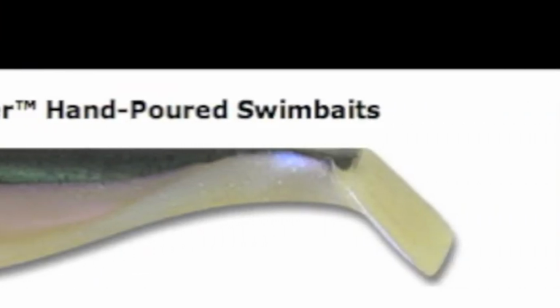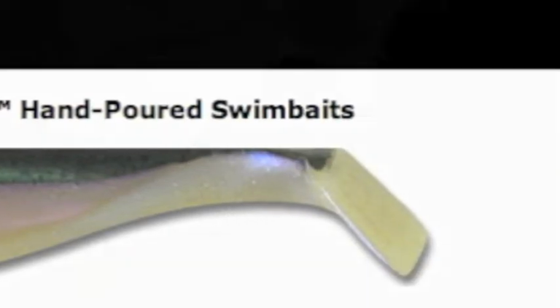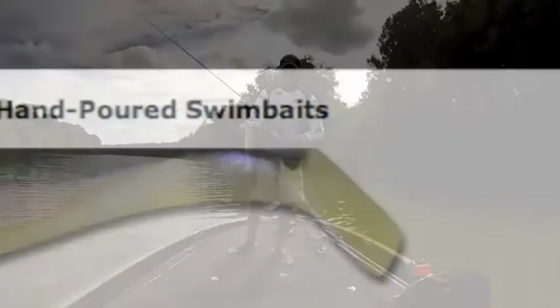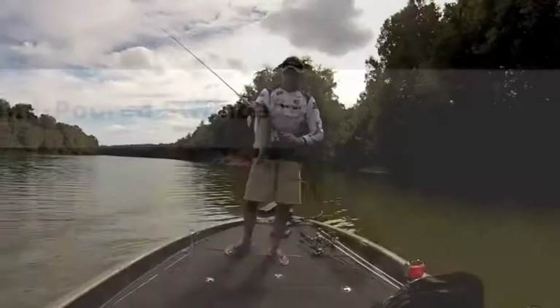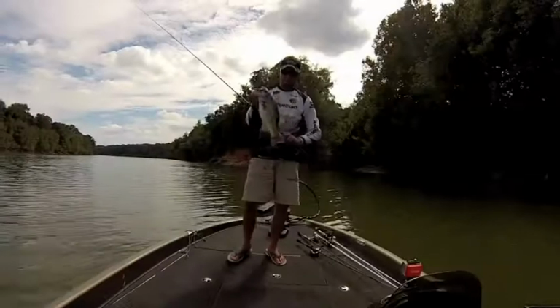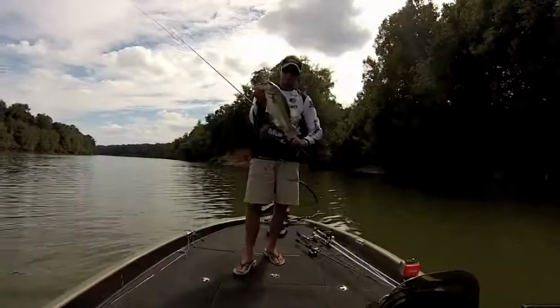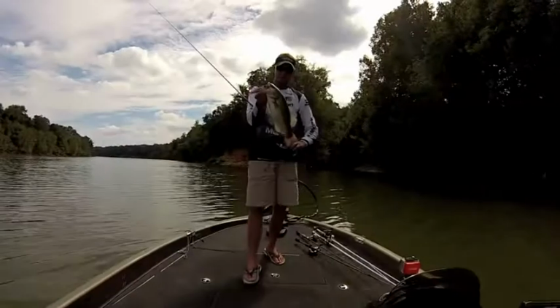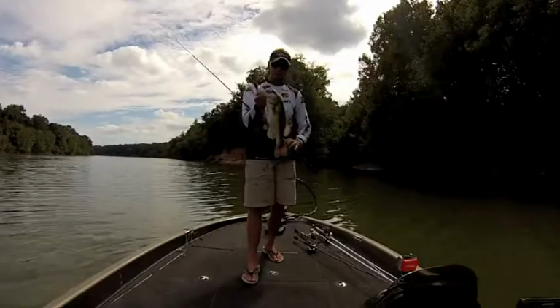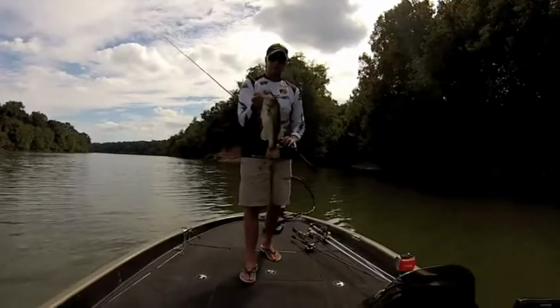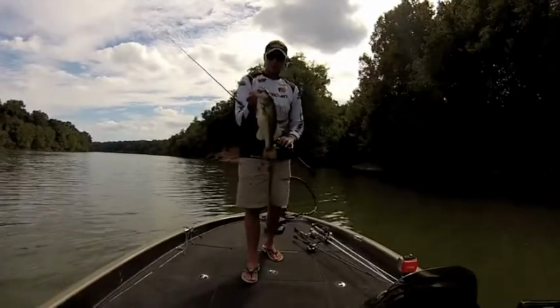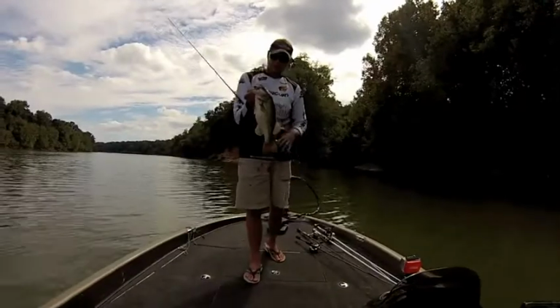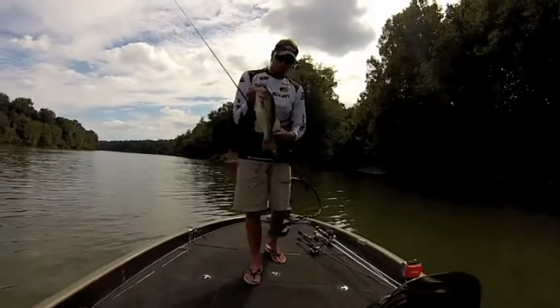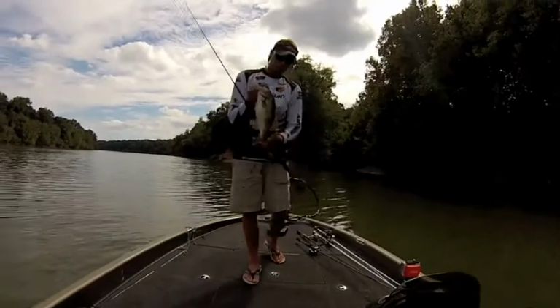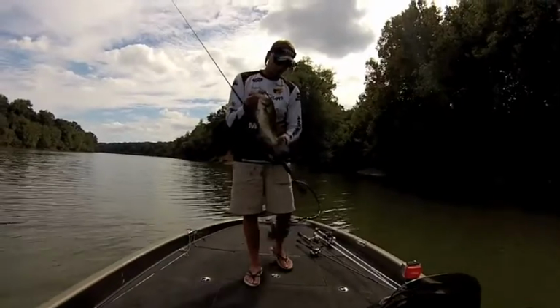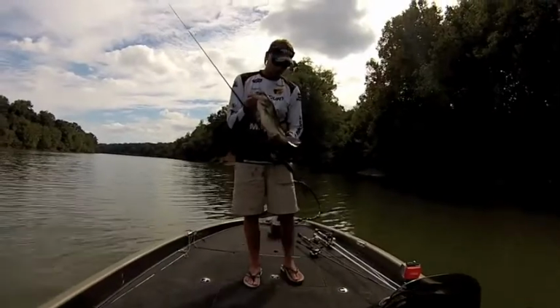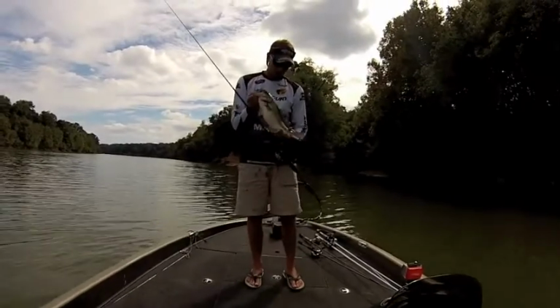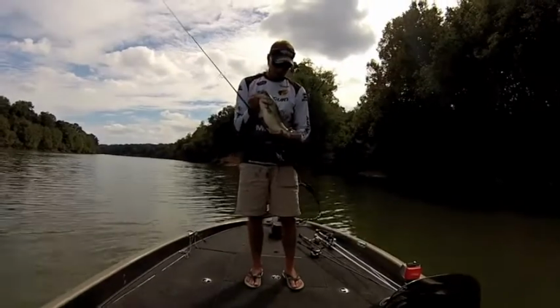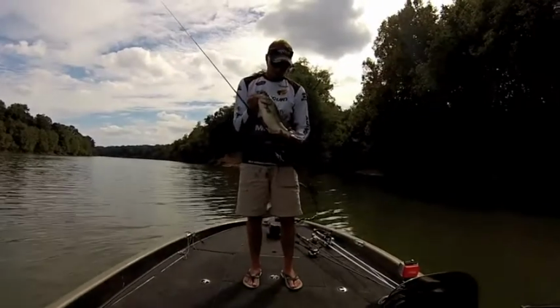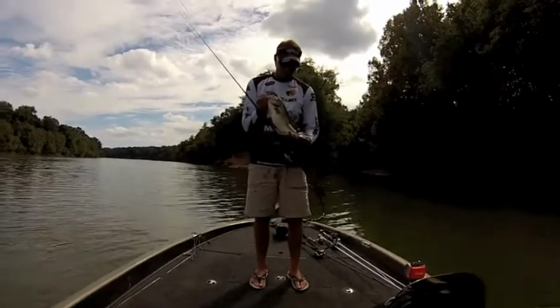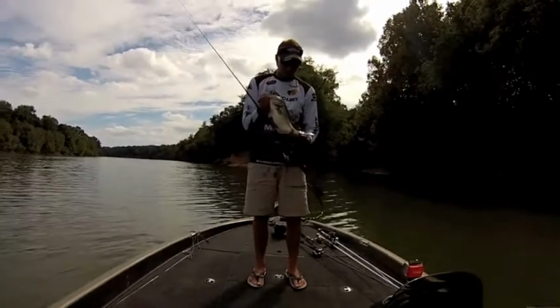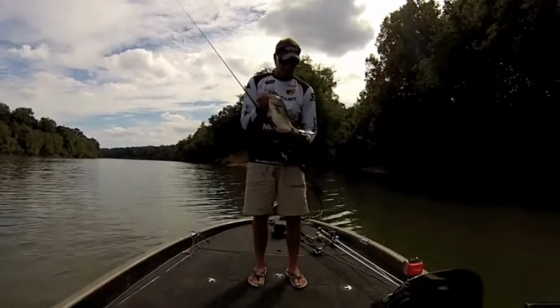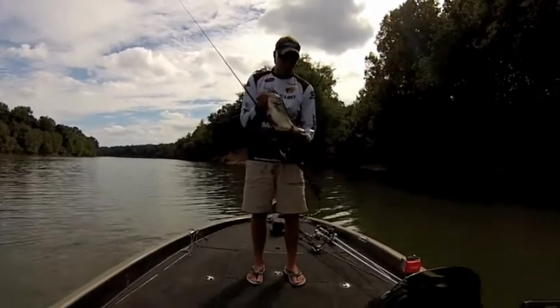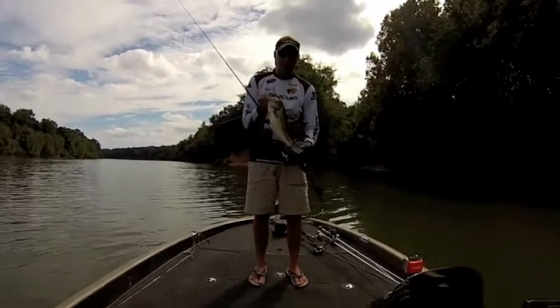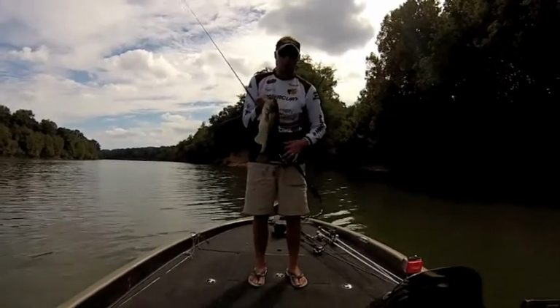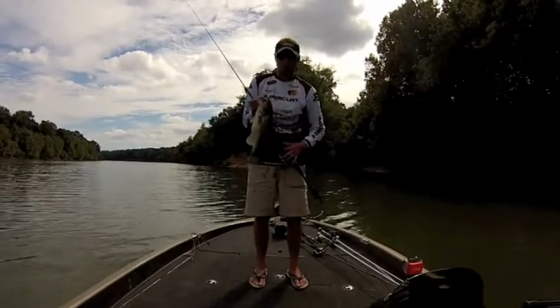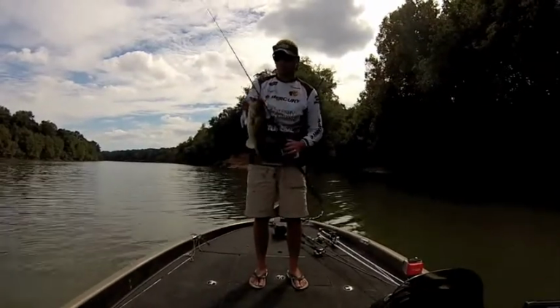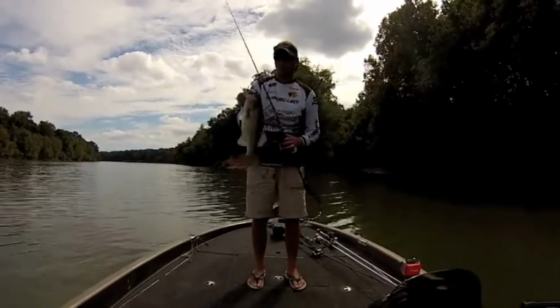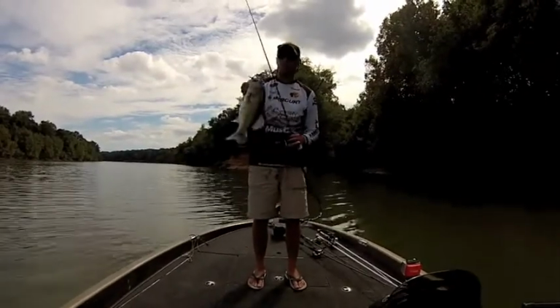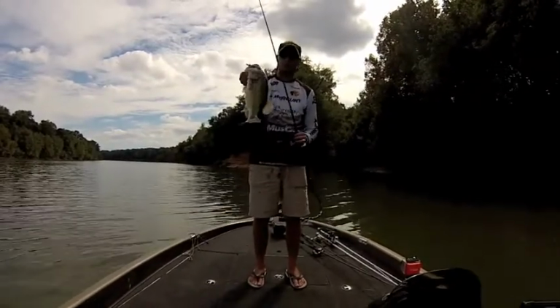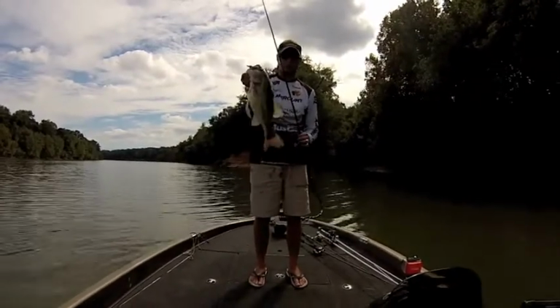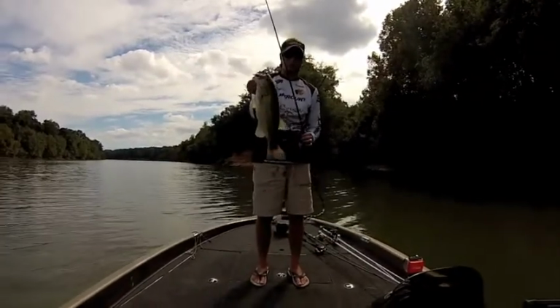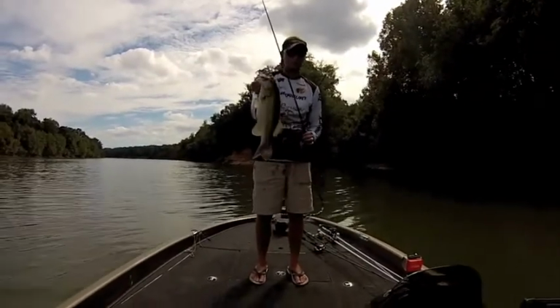What's going on everybody, Drew Sanford, Bass Fishing Underground, out here on the Black Warrior River today with Russell Jones.